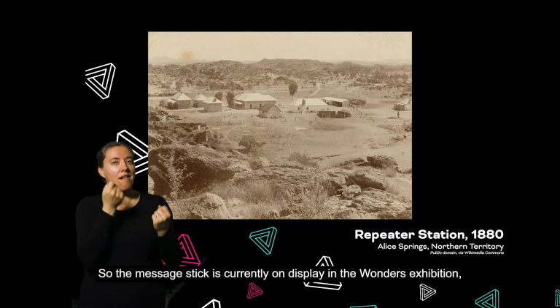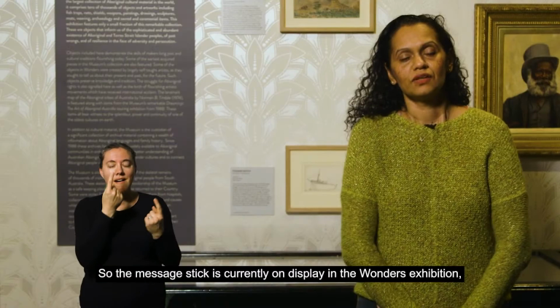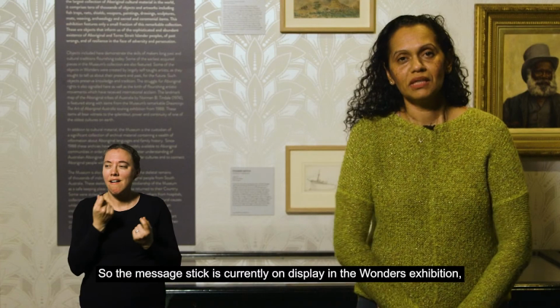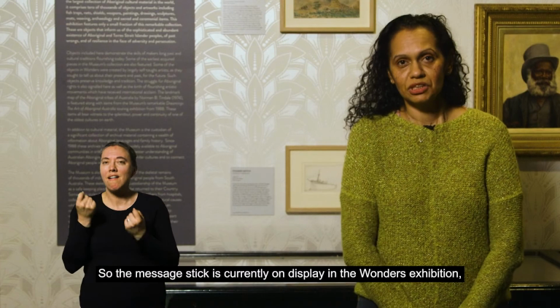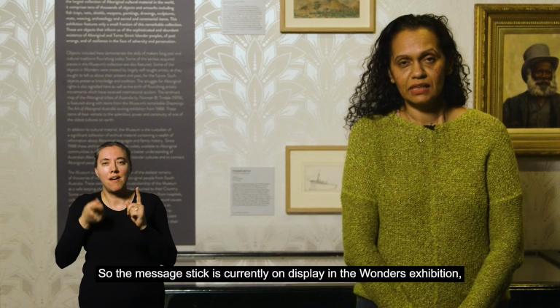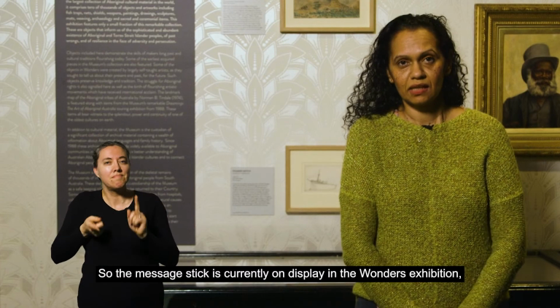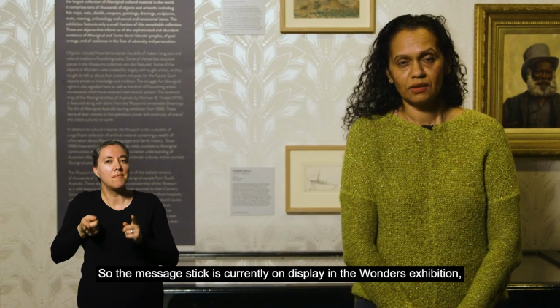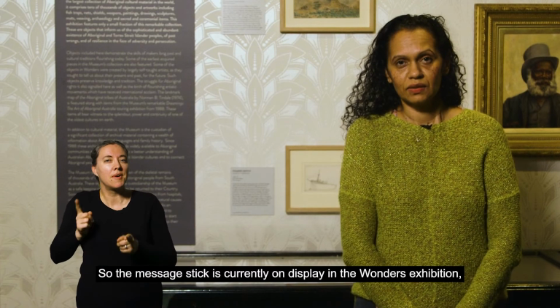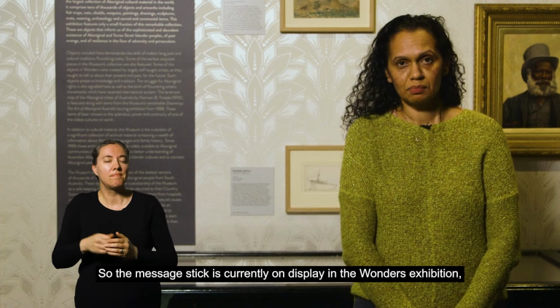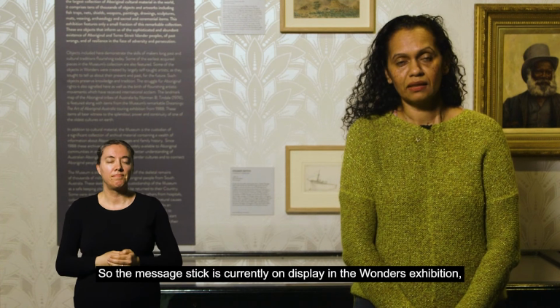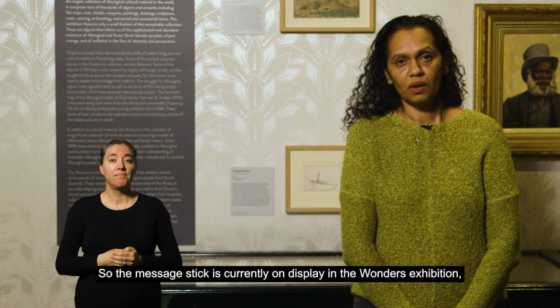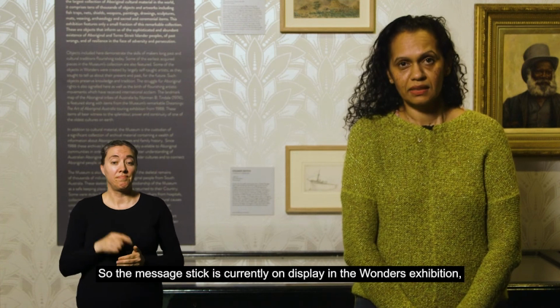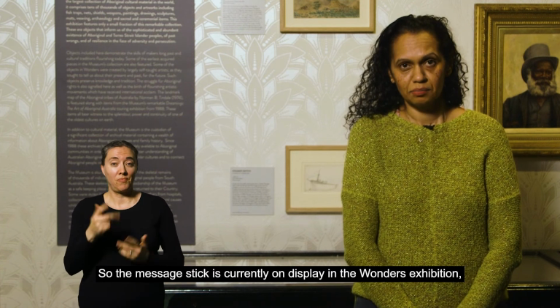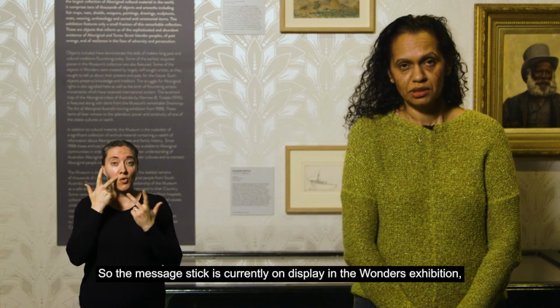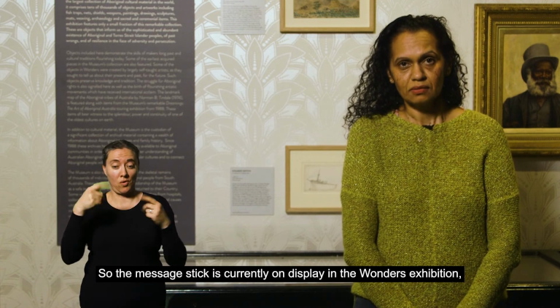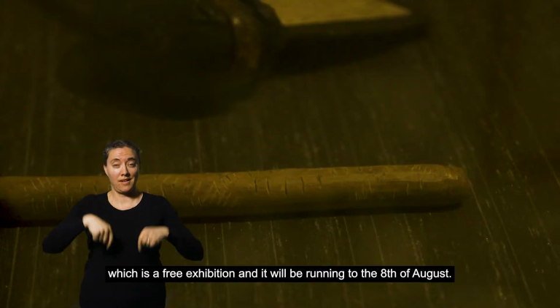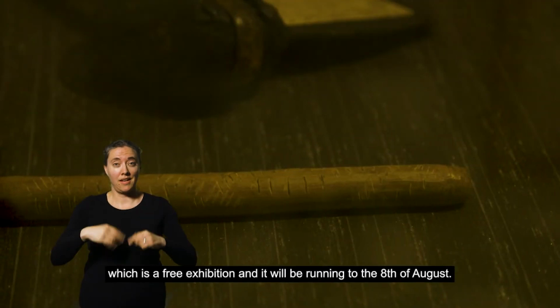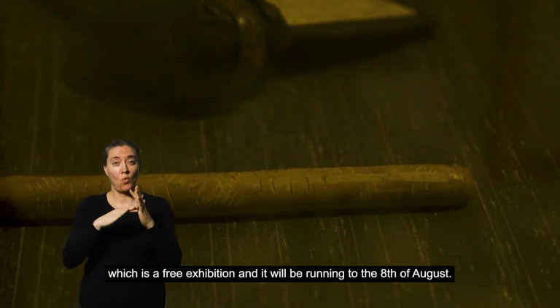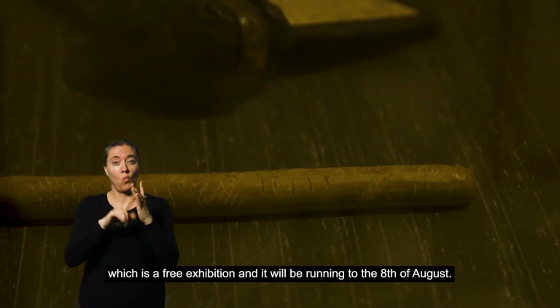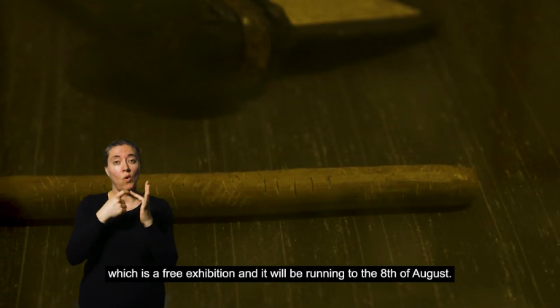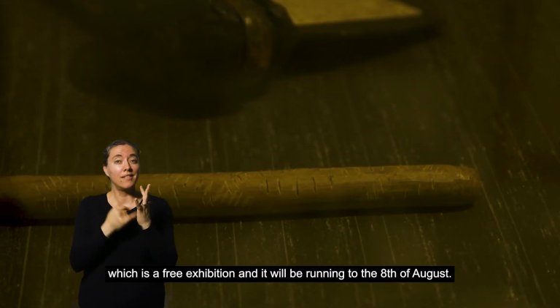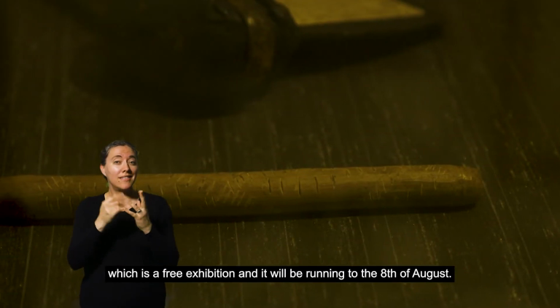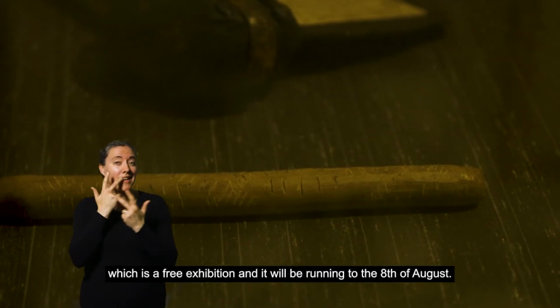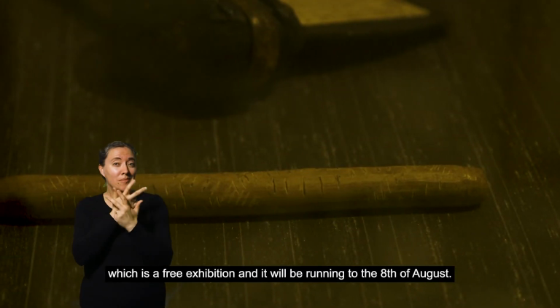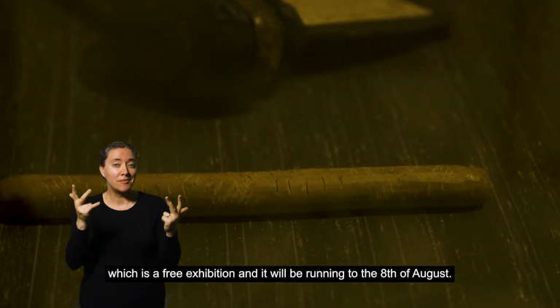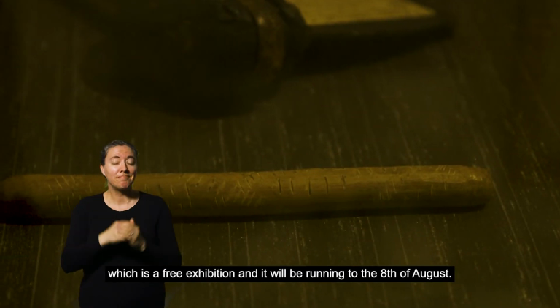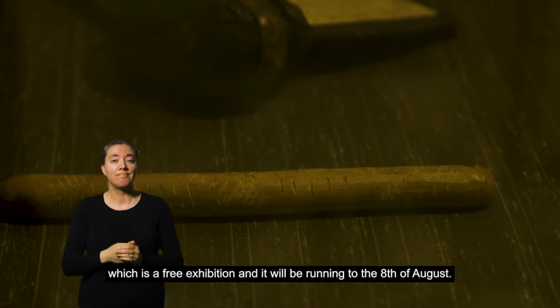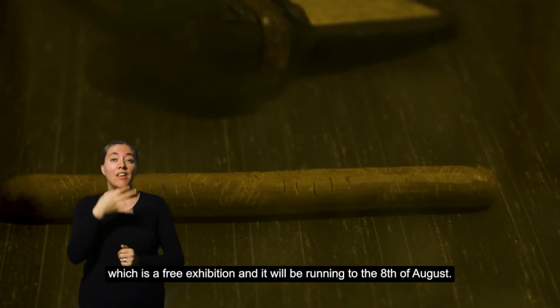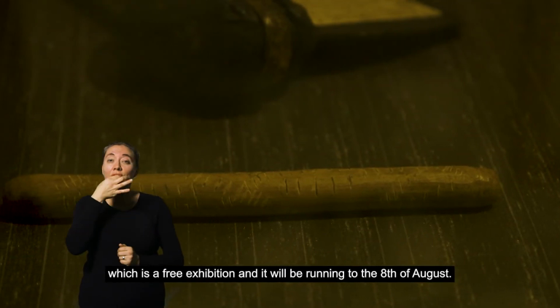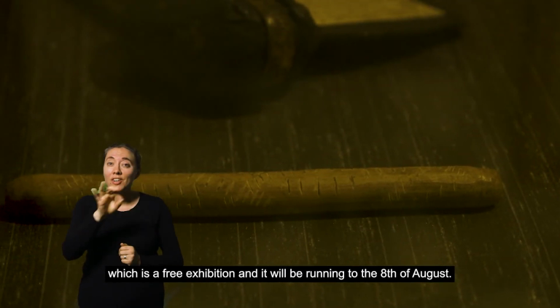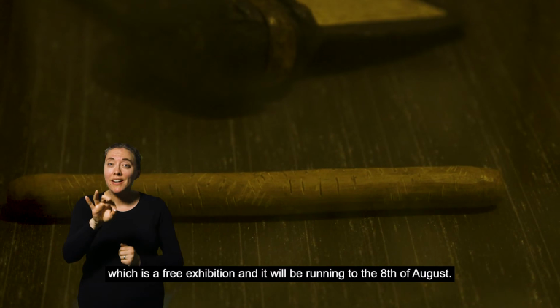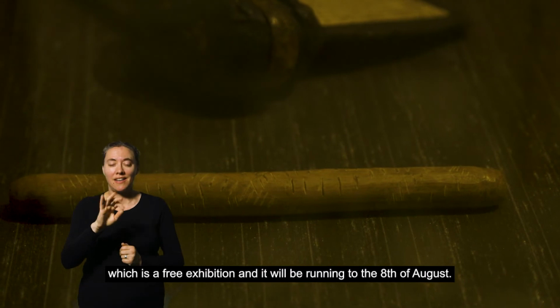The message stick is currently on display in the Wonders Exhibition, which is a free exhibition, and it'll be running till the 8th of August.